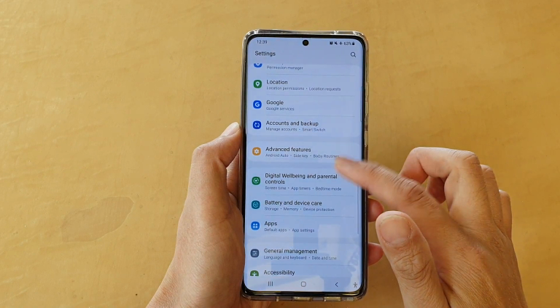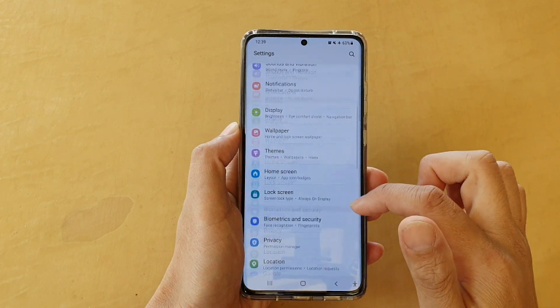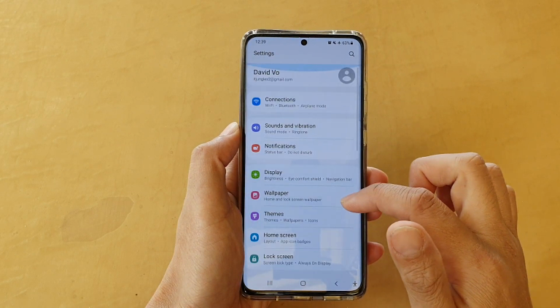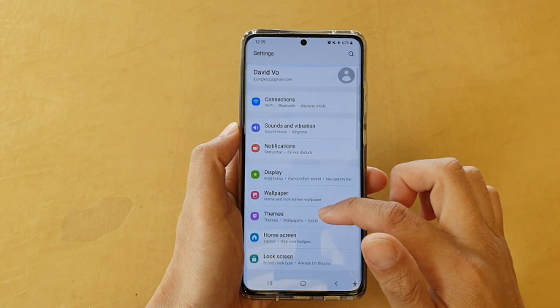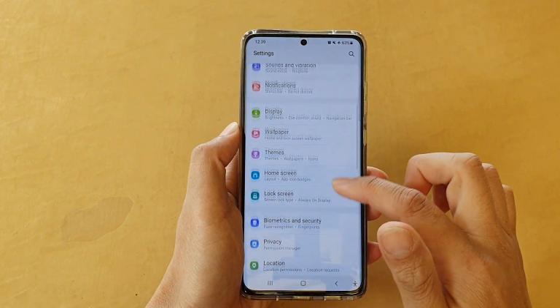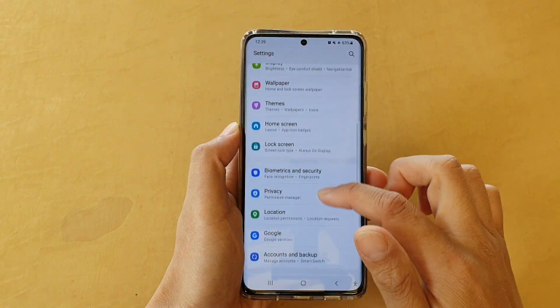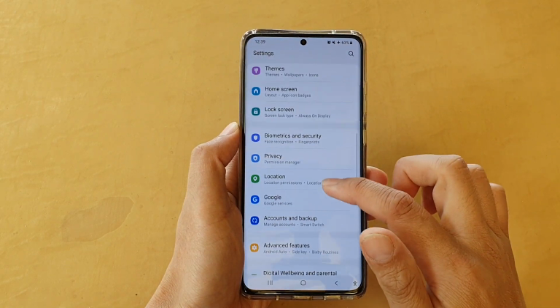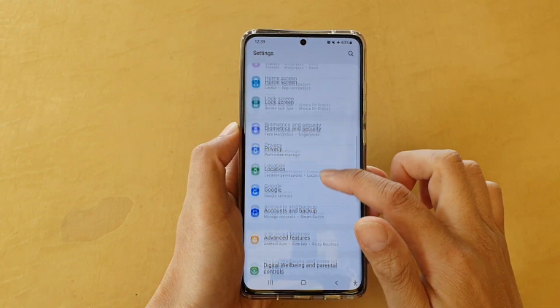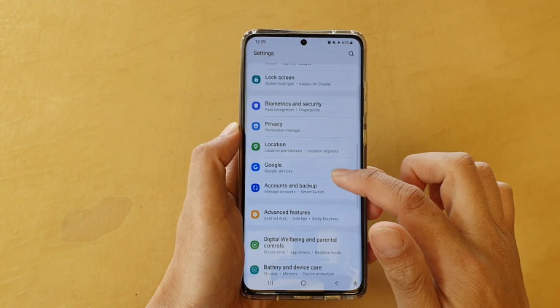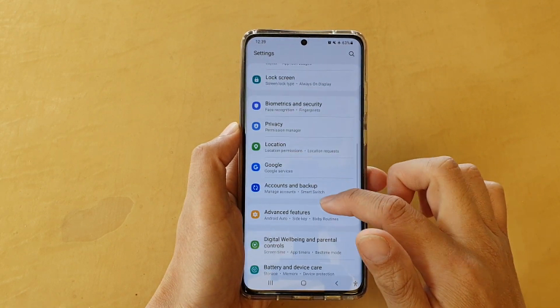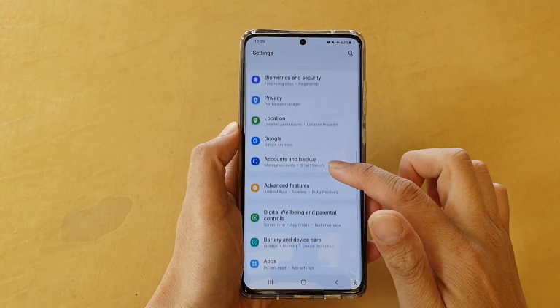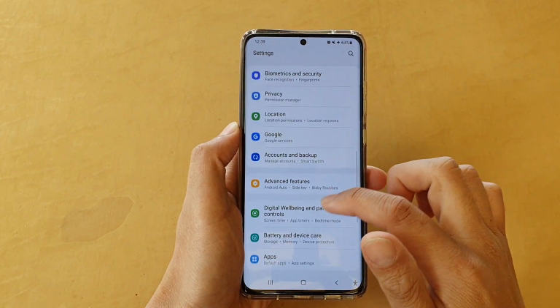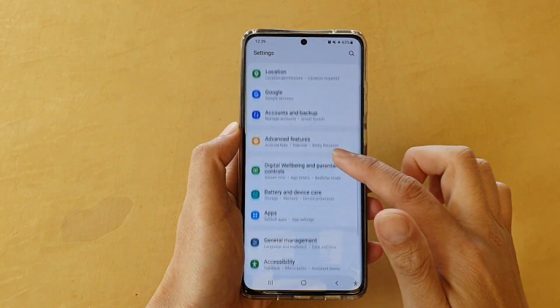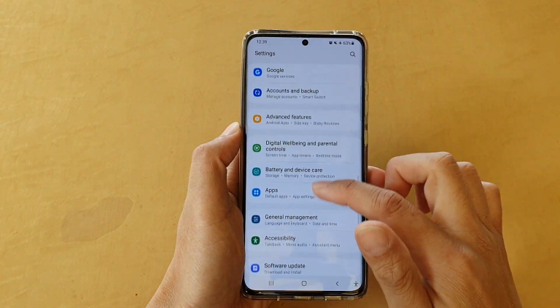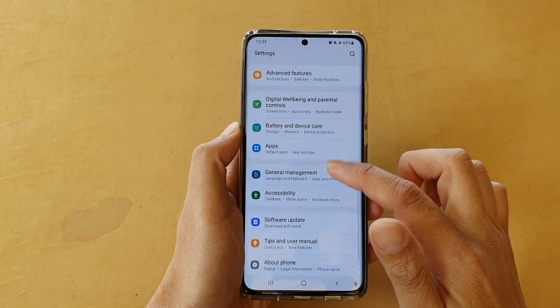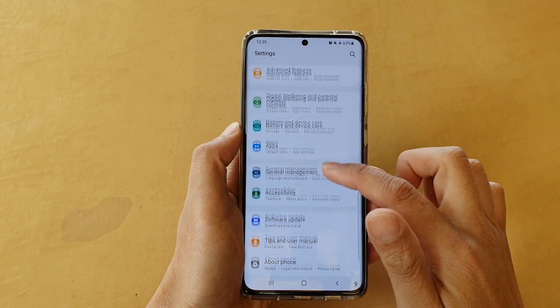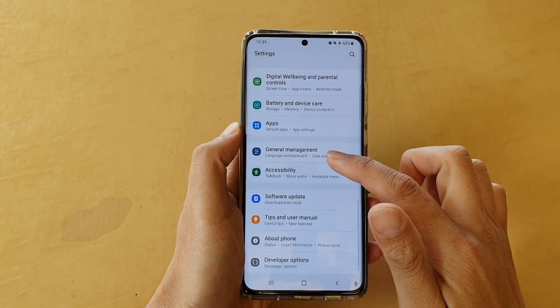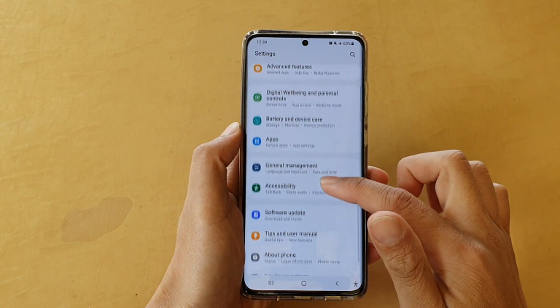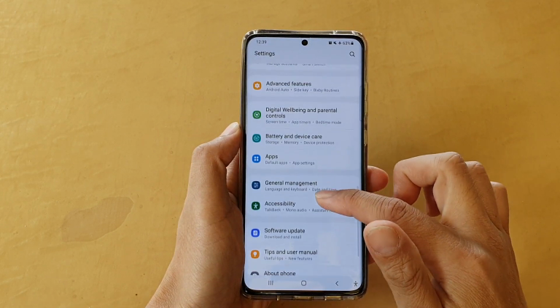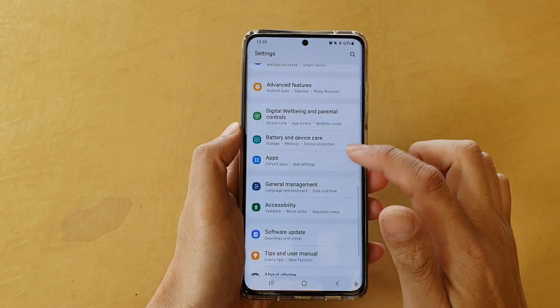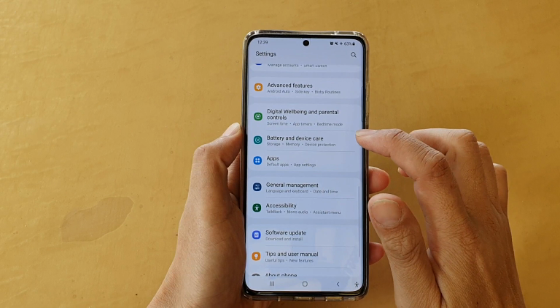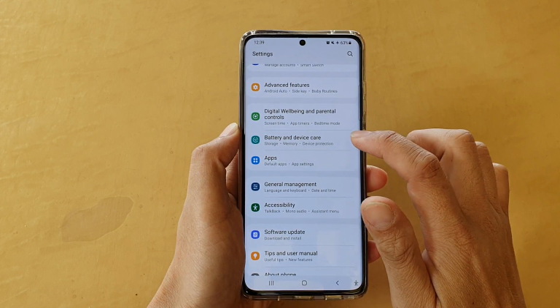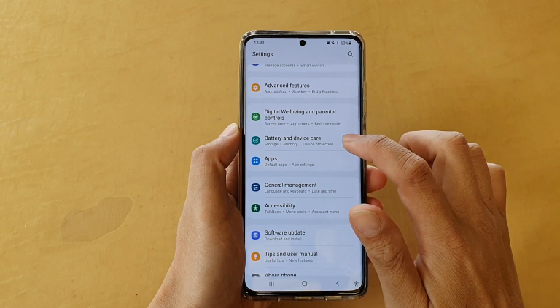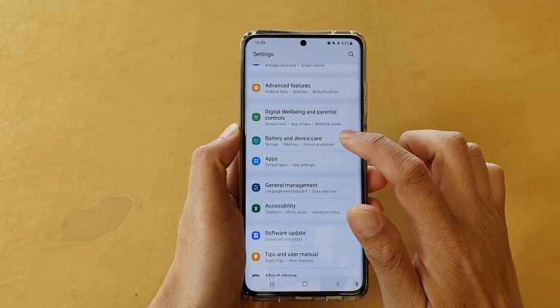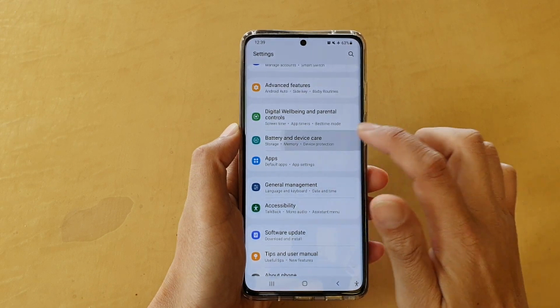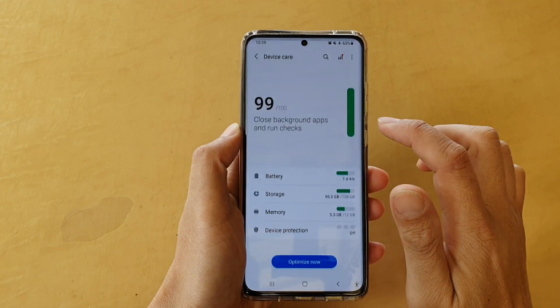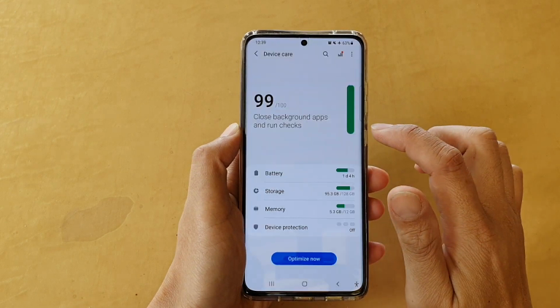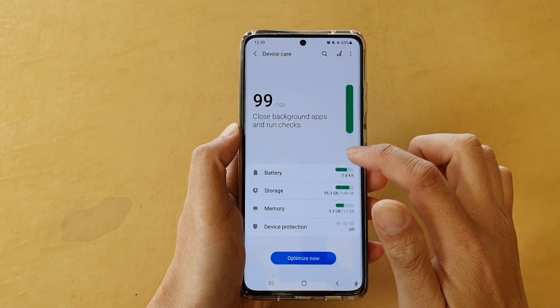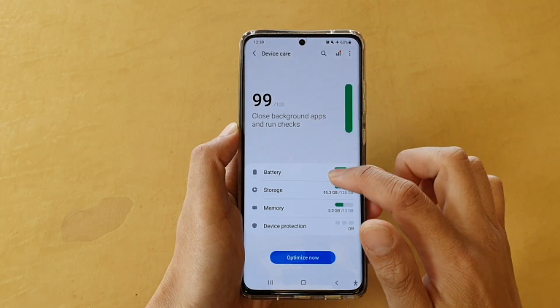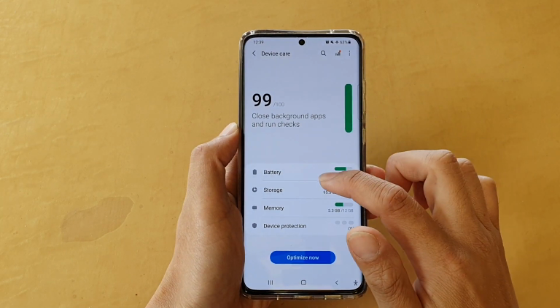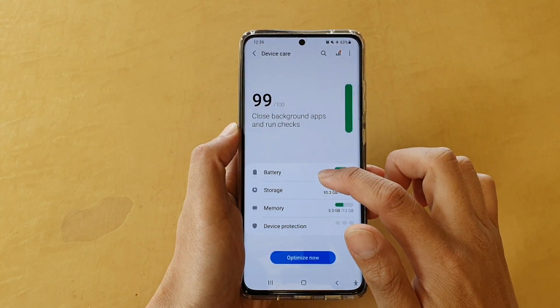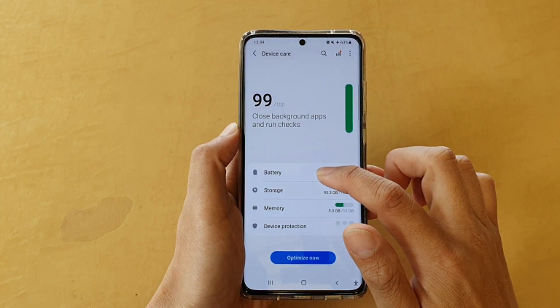In settings, go down and tap on battery and device care, then tap on battery.